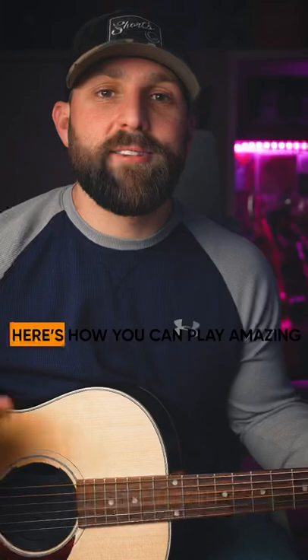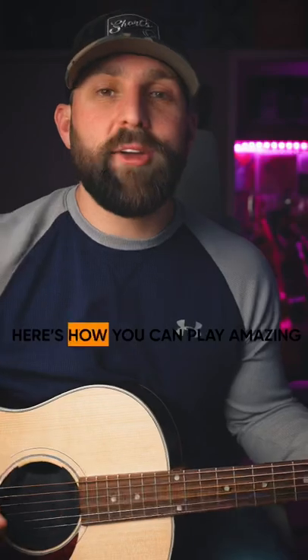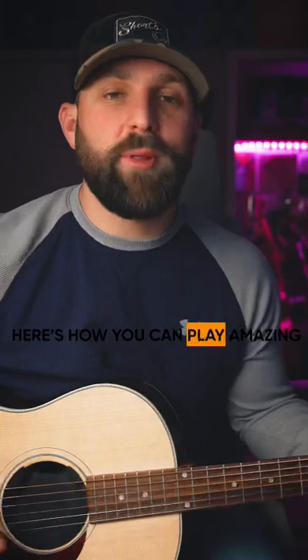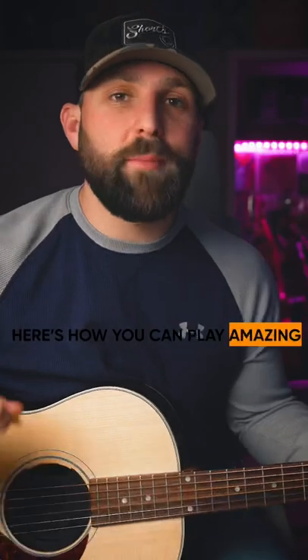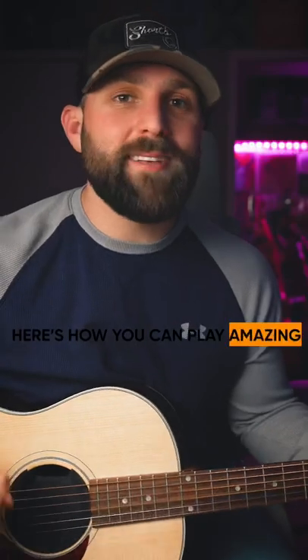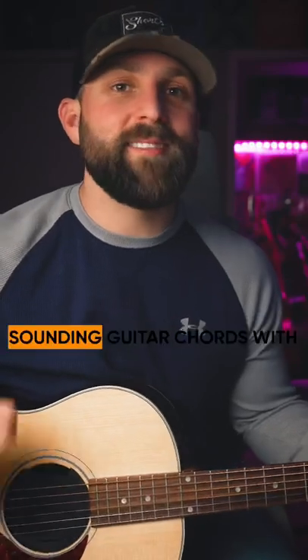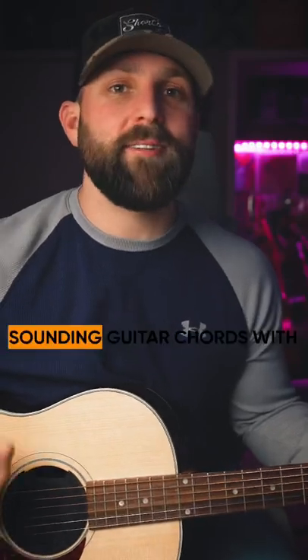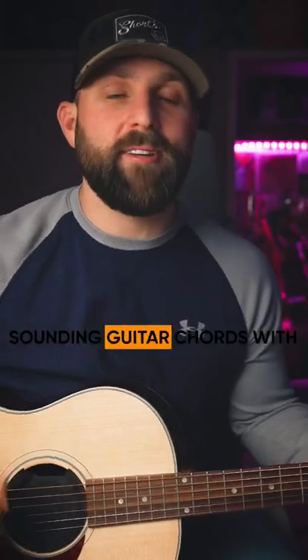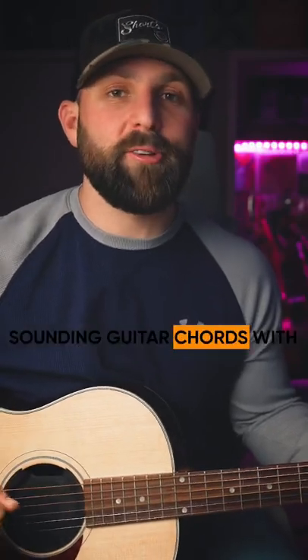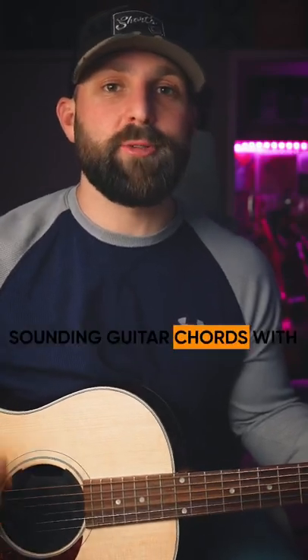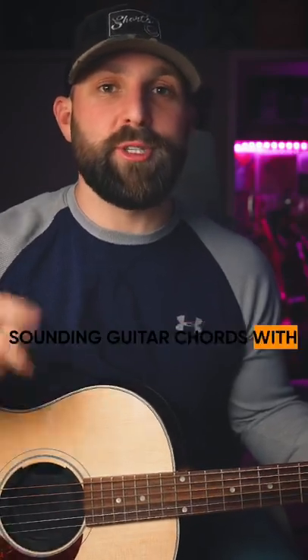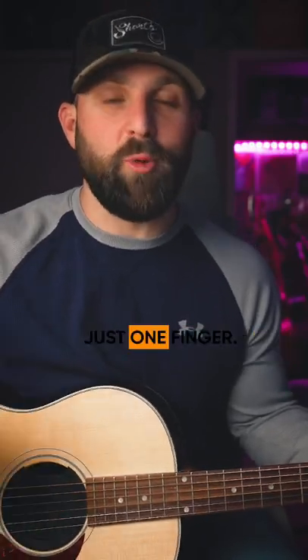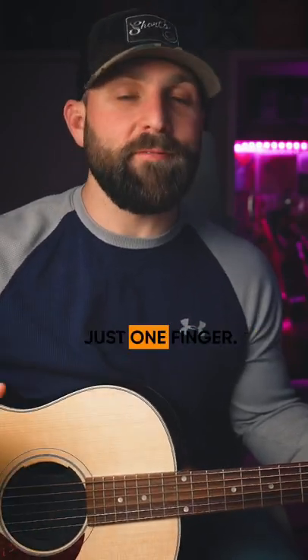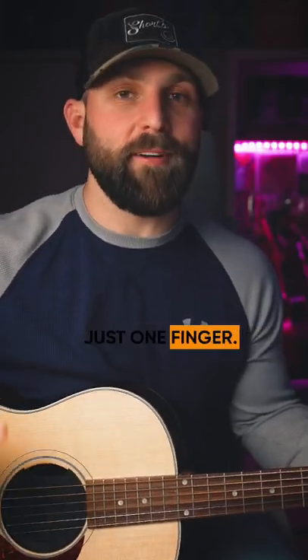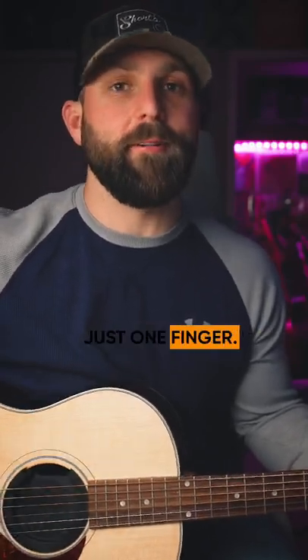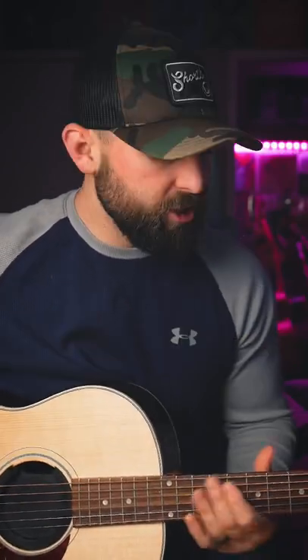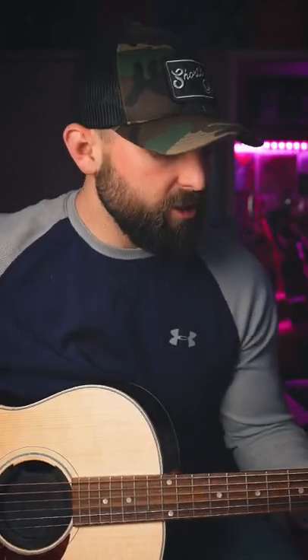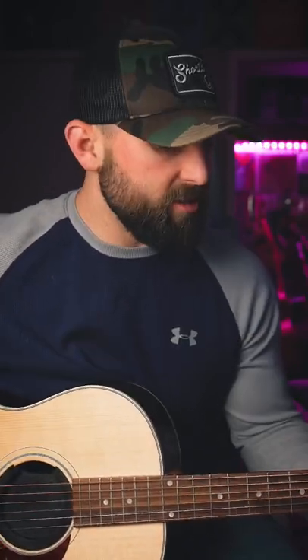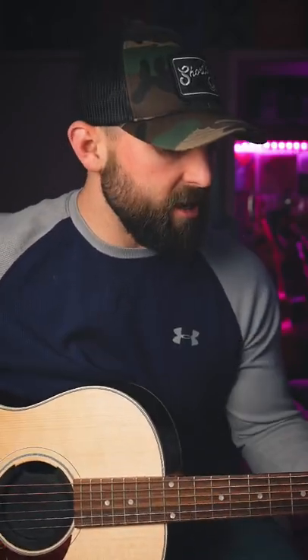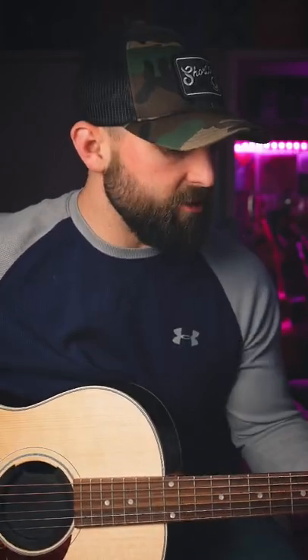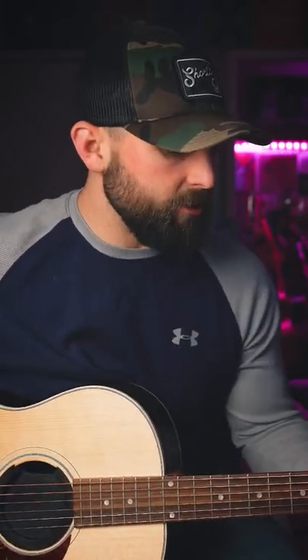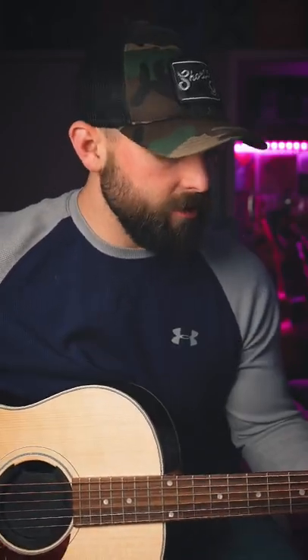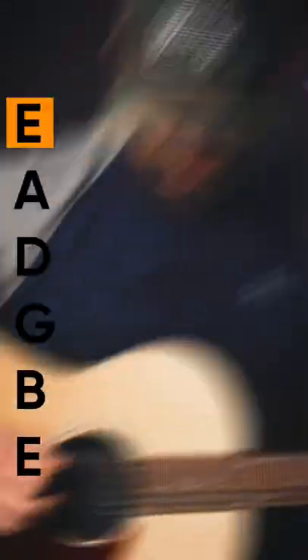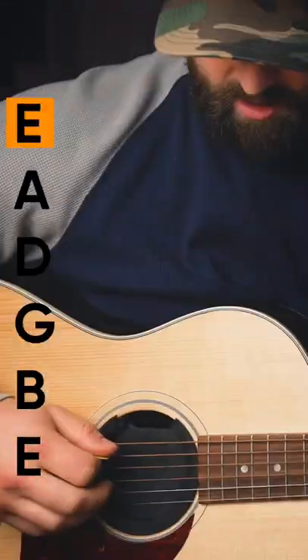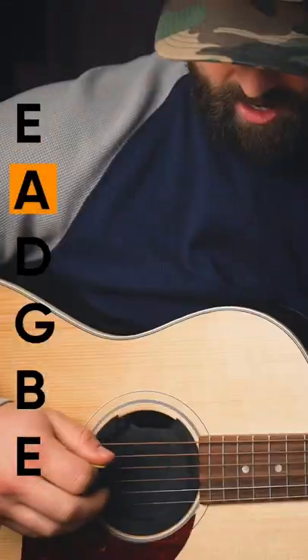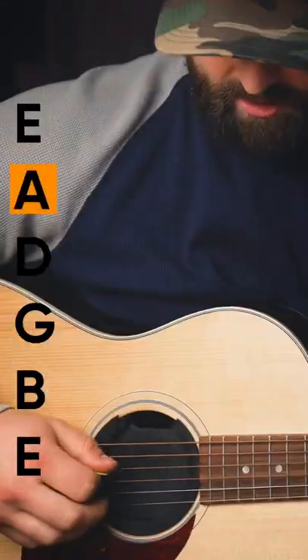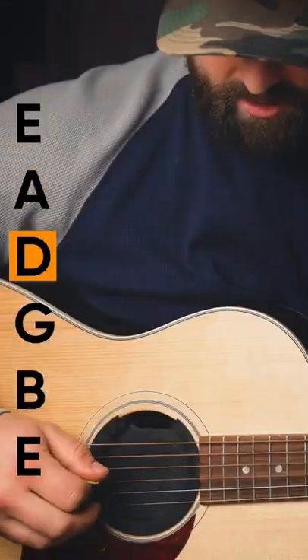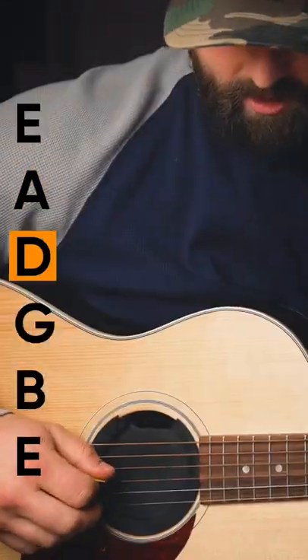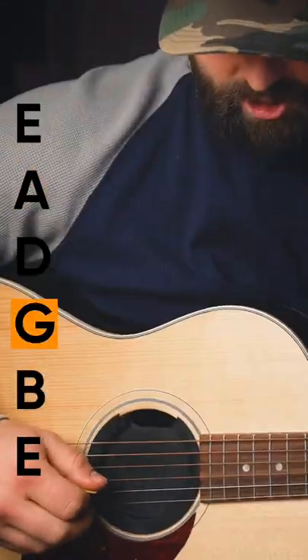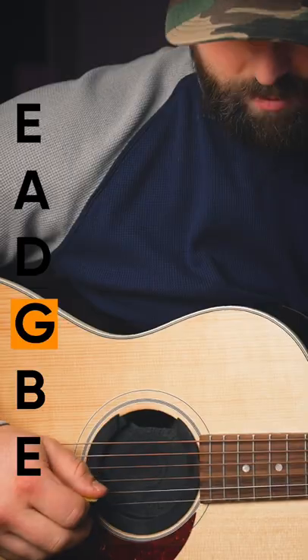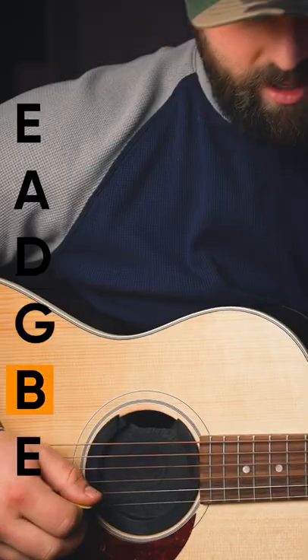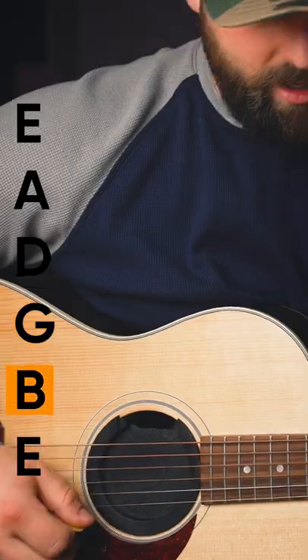Here's how you can play amazing sounding guitar chords with just one finger. Put your guitar in standard tuning: E, A, D, G, B, E.